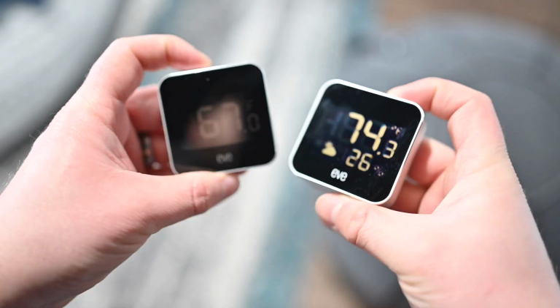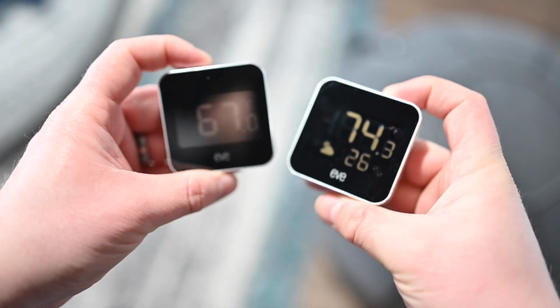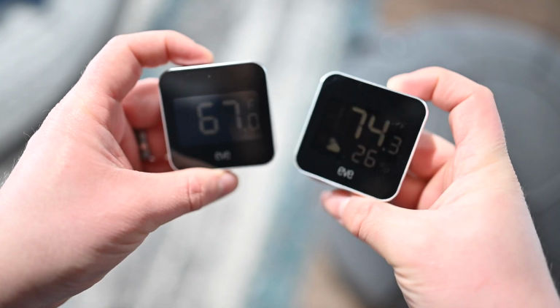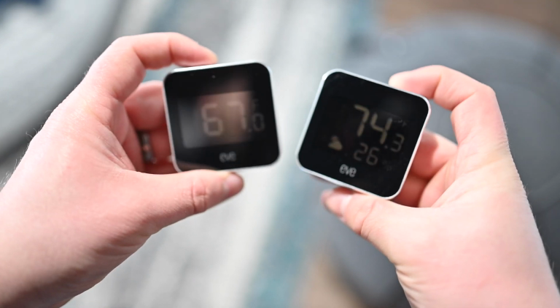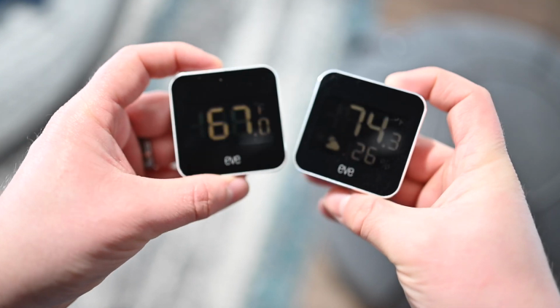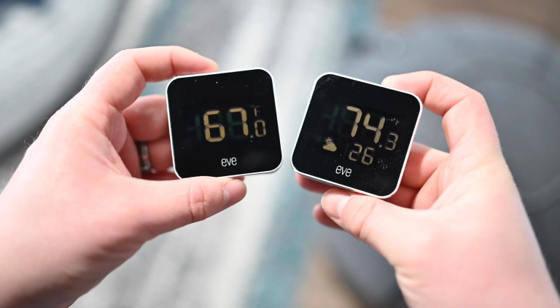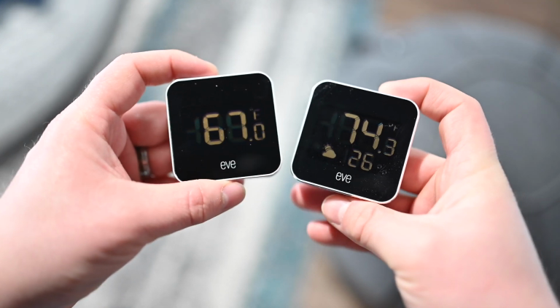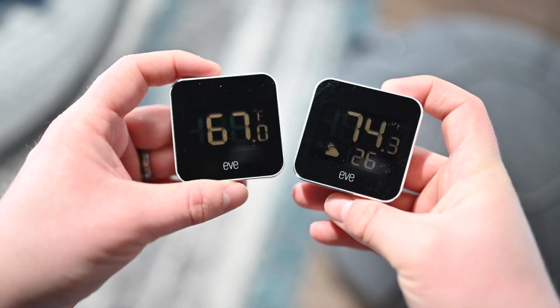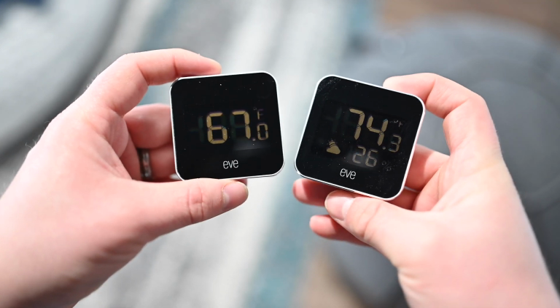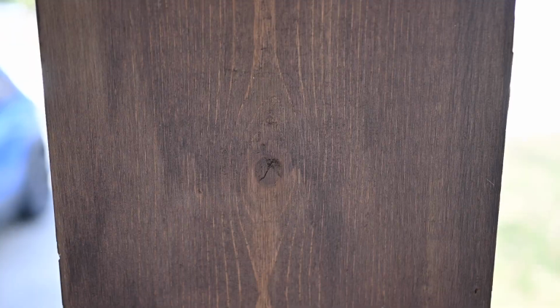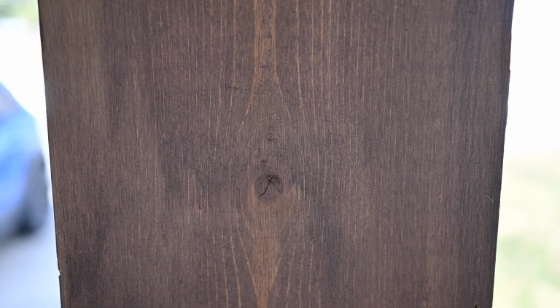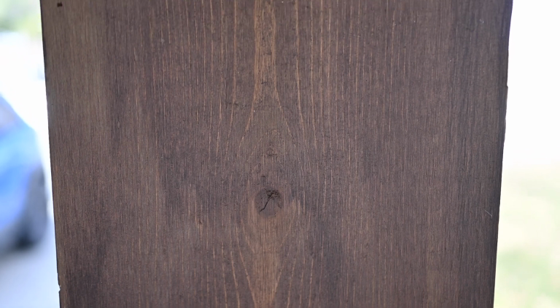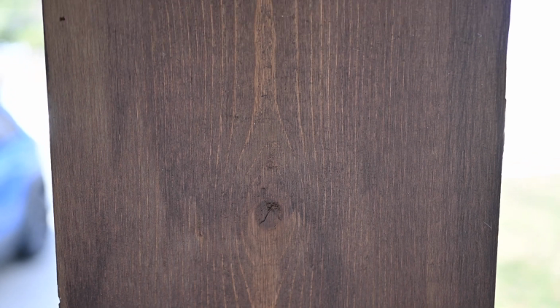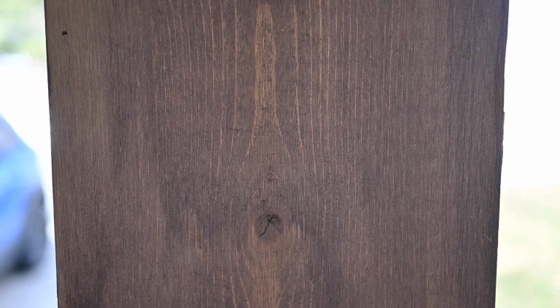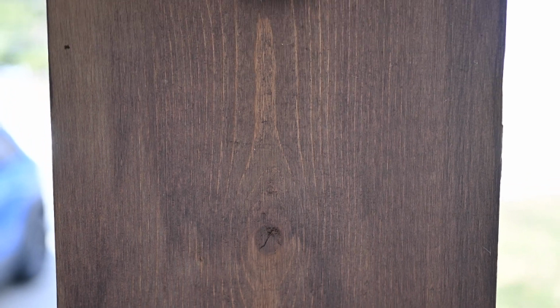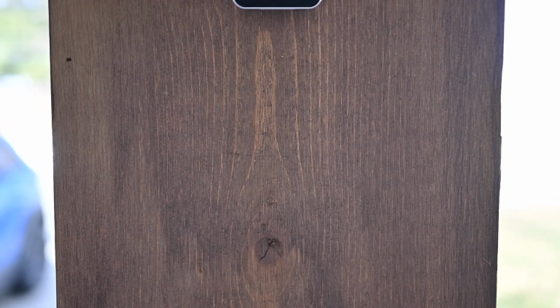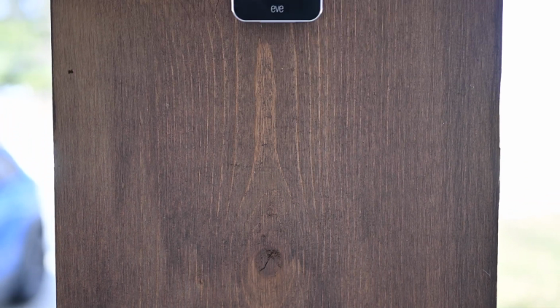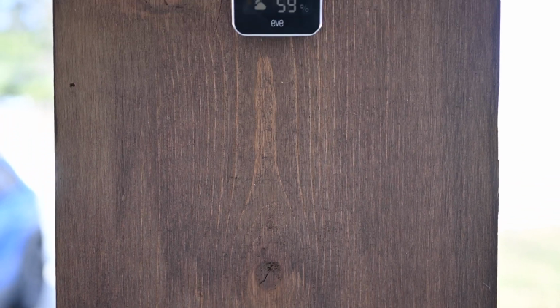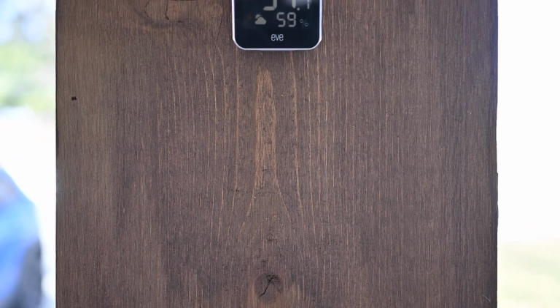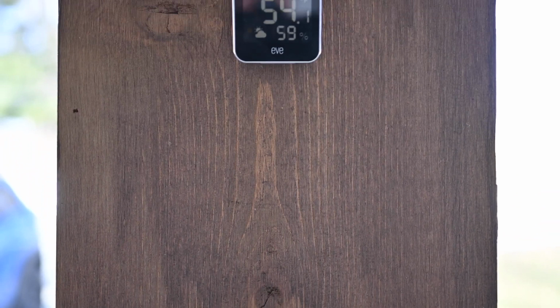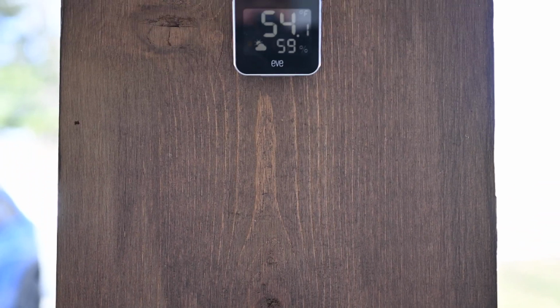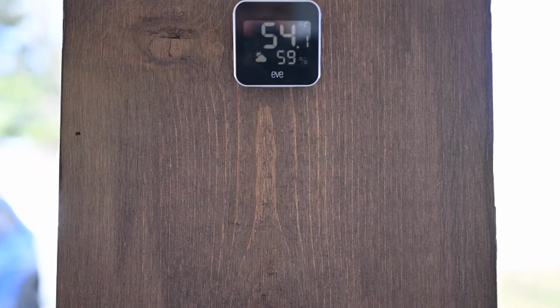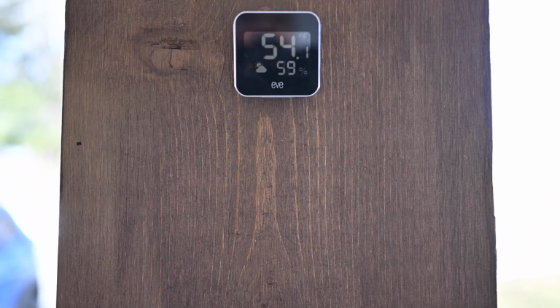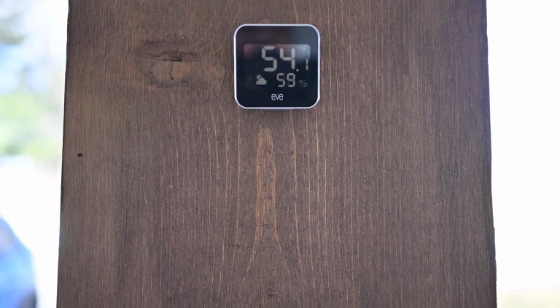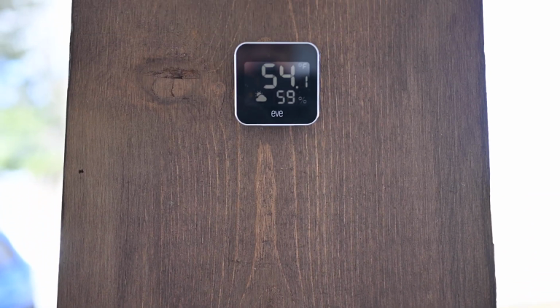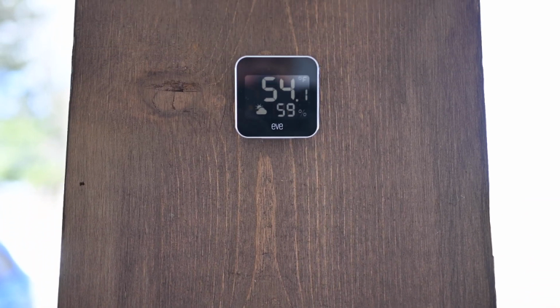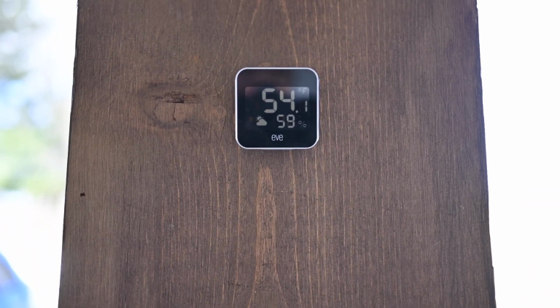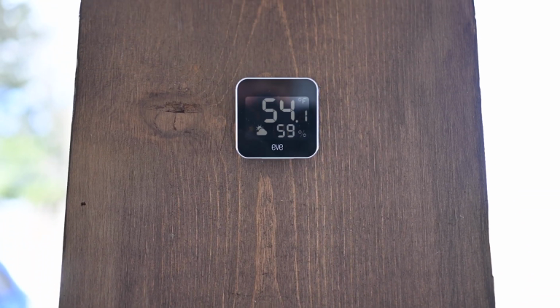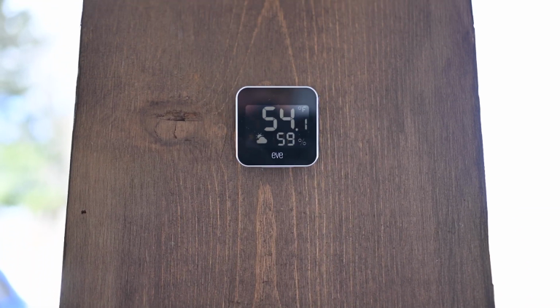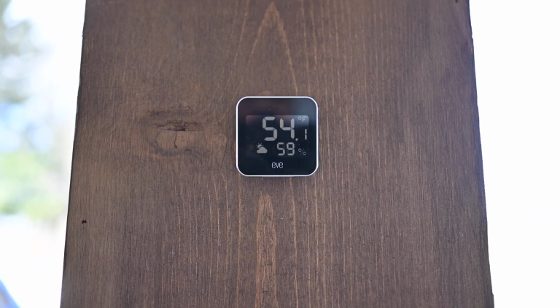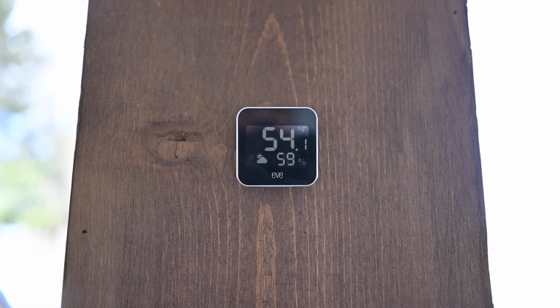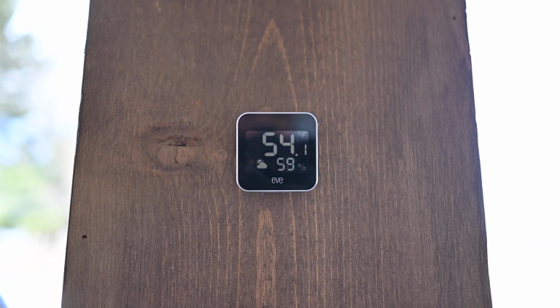It's really nice to be able to see all of that at the same time — it's very glanceable. If you had this mounted outside your window, like we do here, you can just look out, see what the weather is outside, and you're good to go.